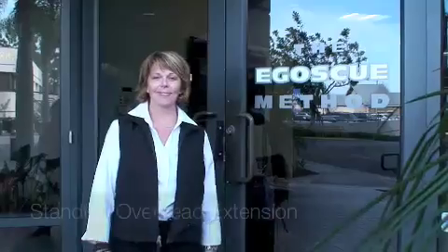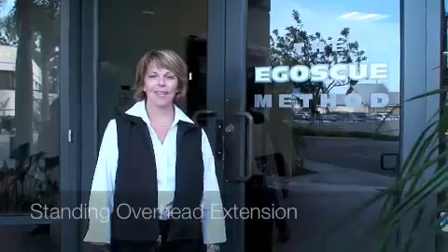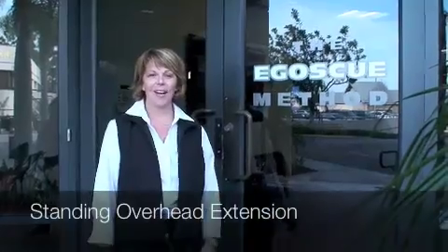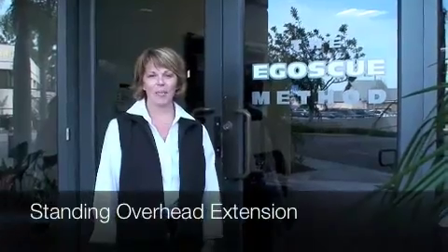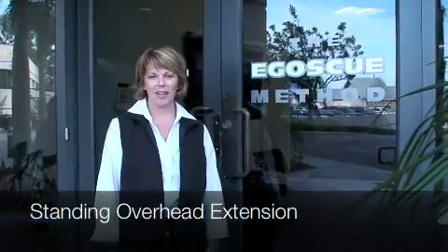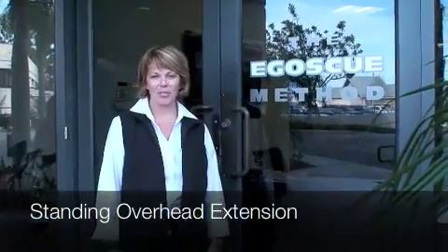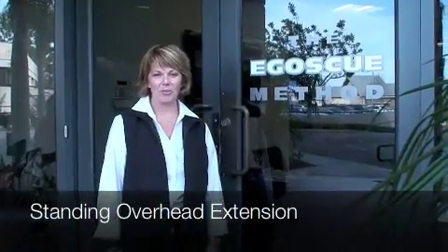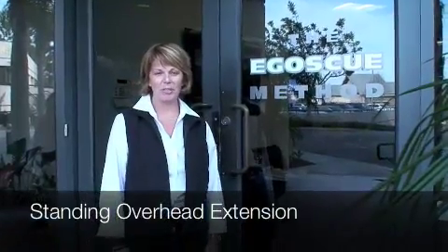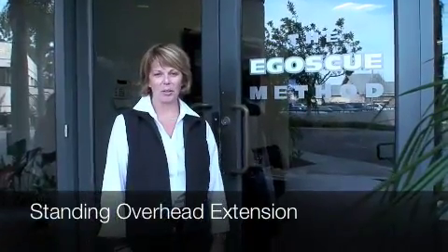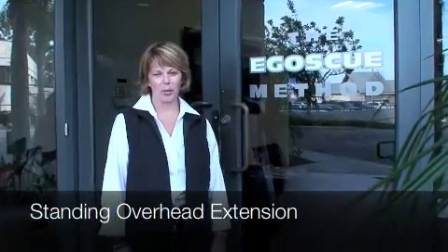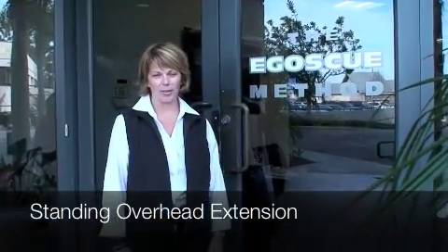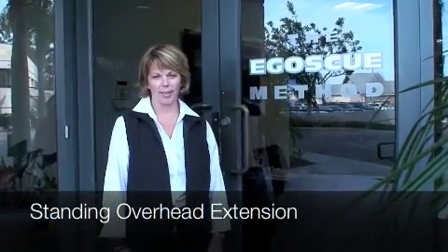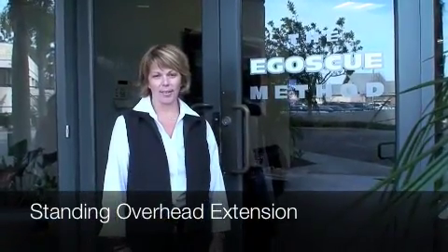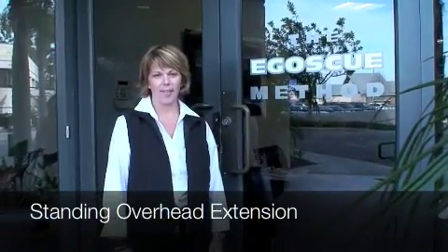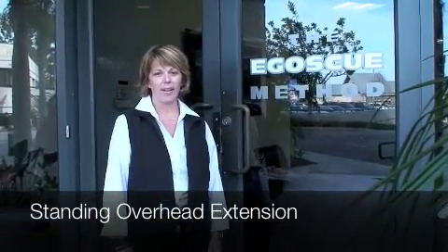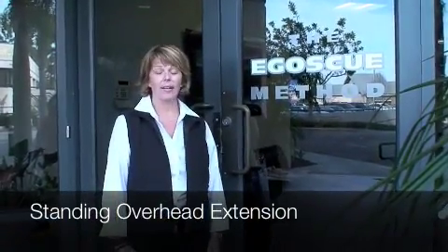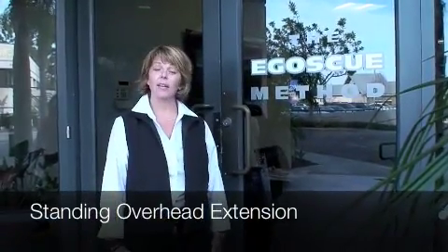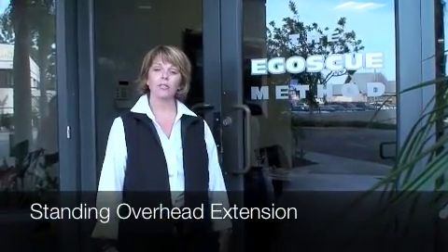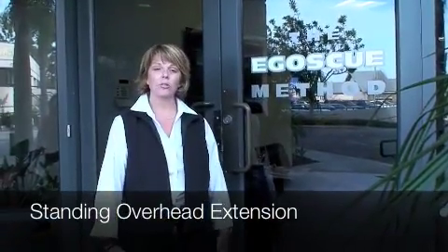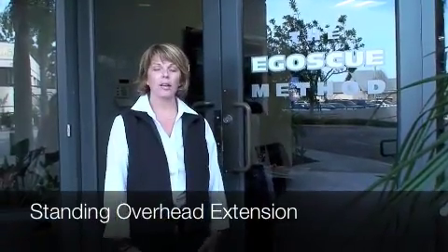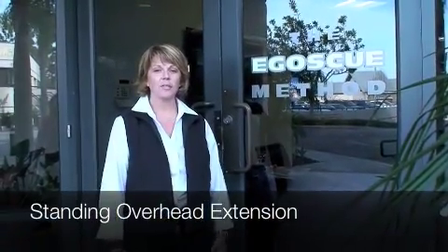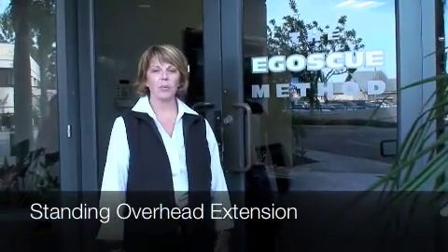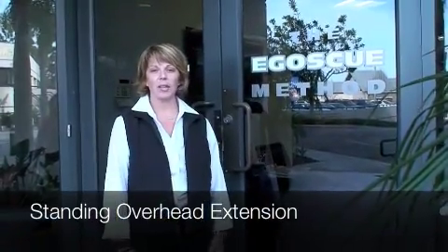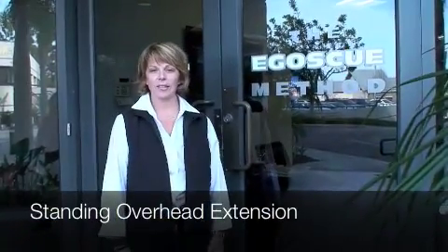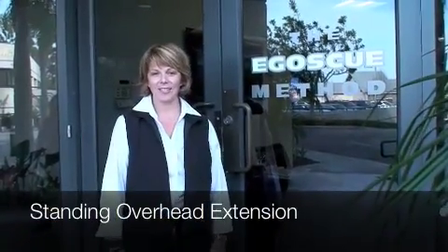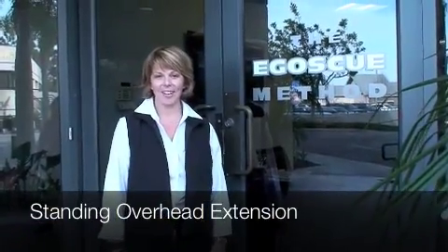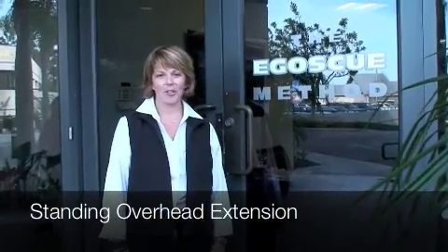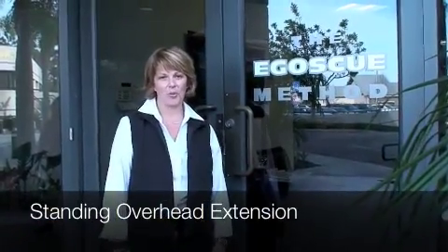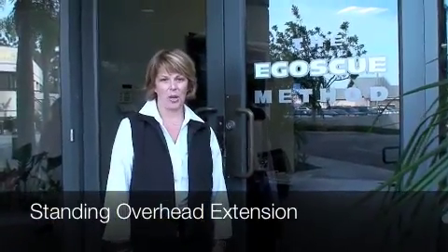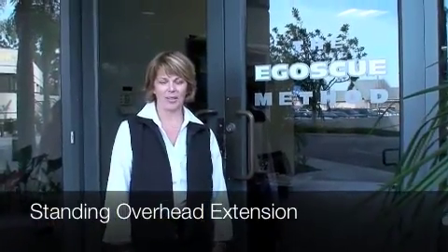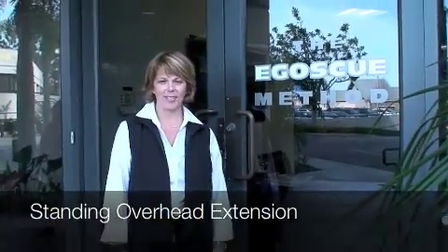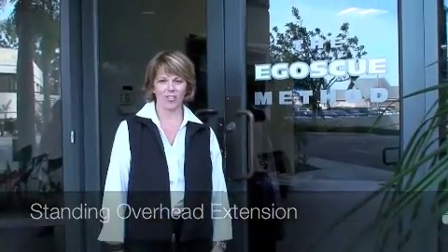Hi, I'm Ashley from the Del Mar Clinic, and the exercise of the week is the standing overhead extension.